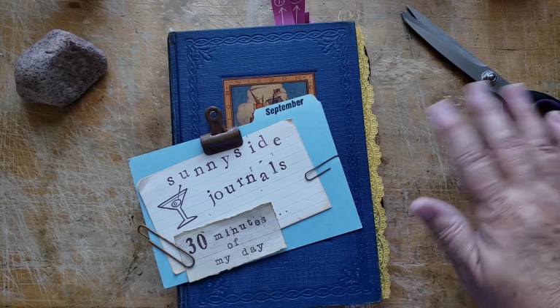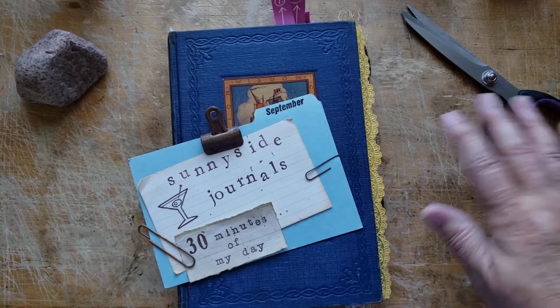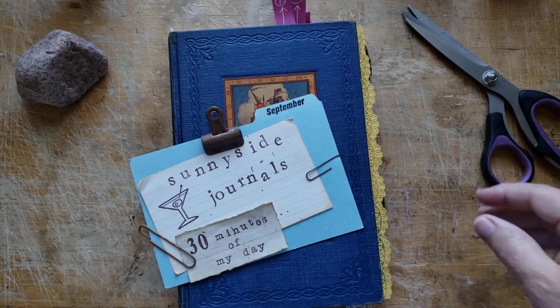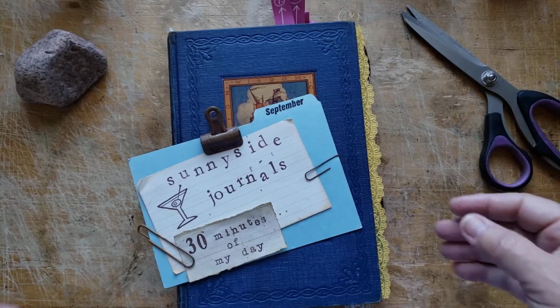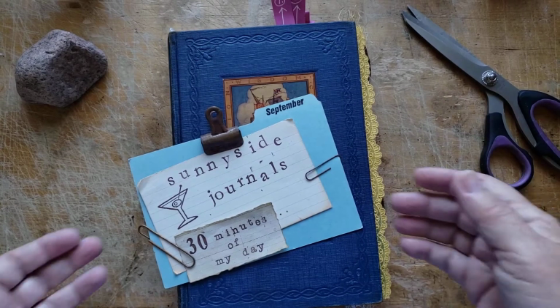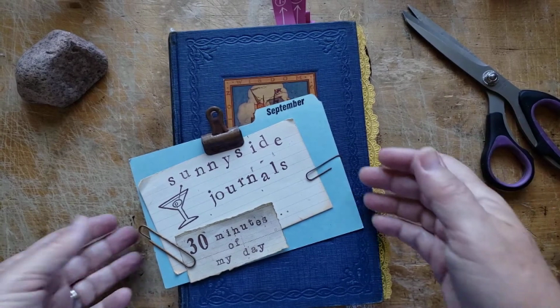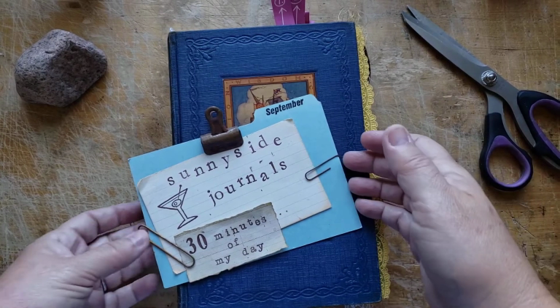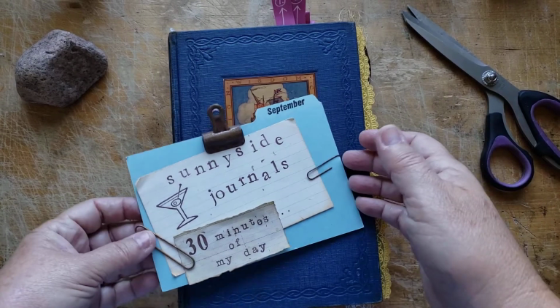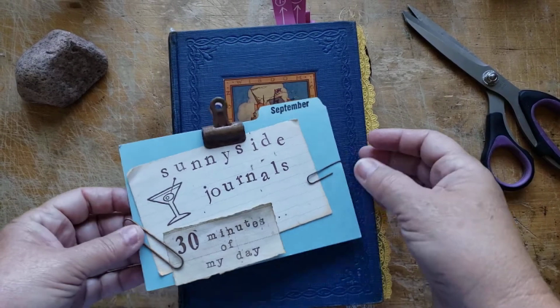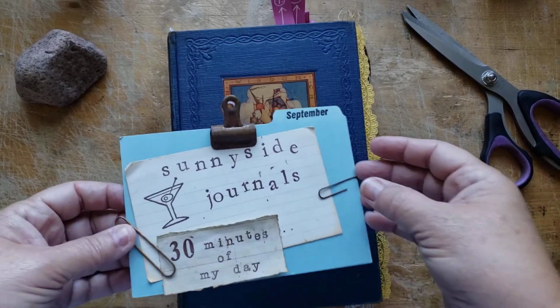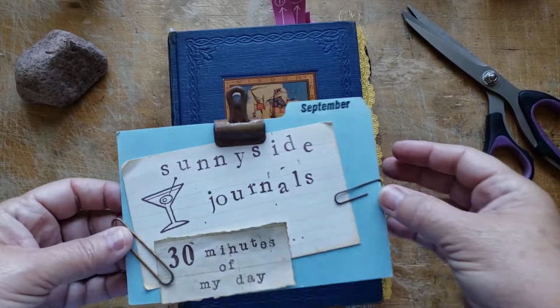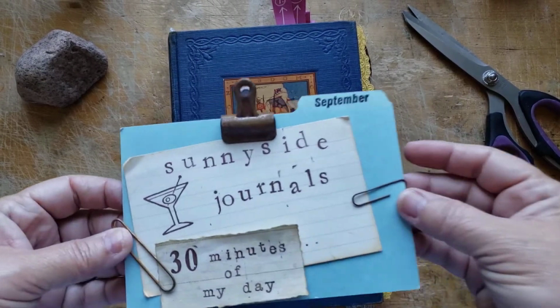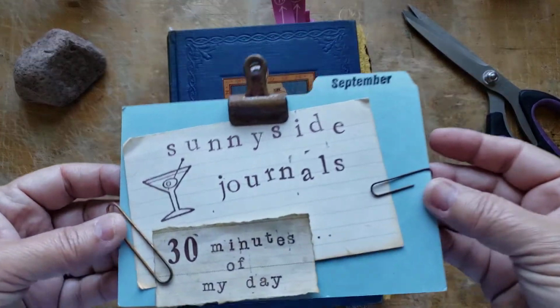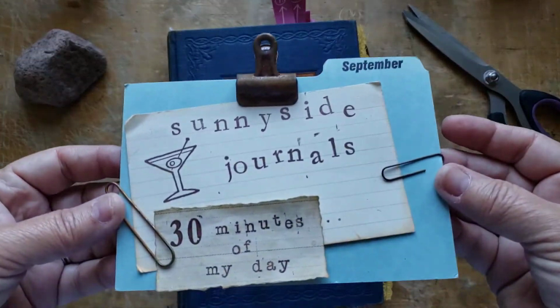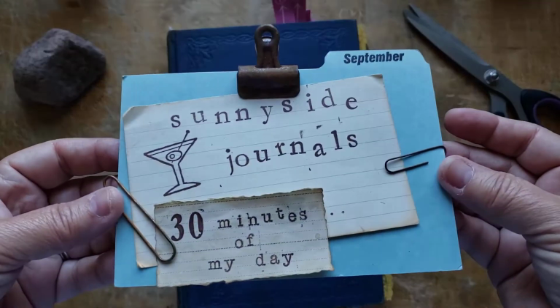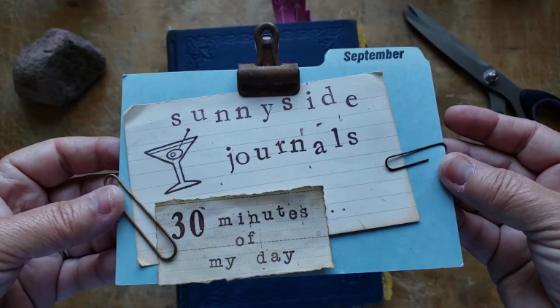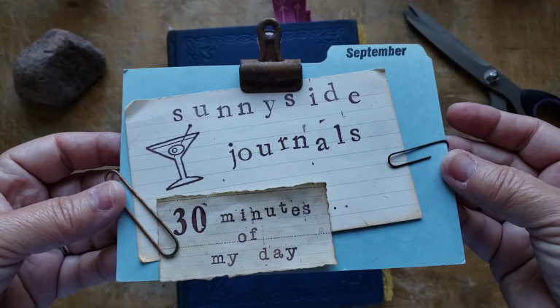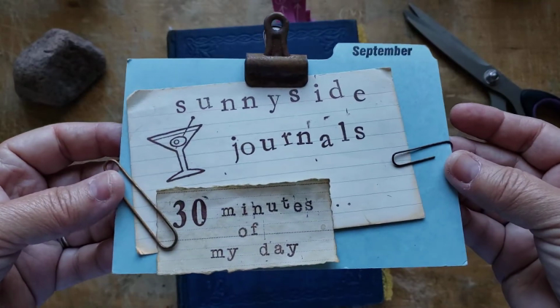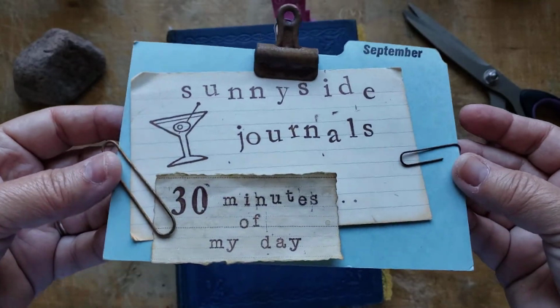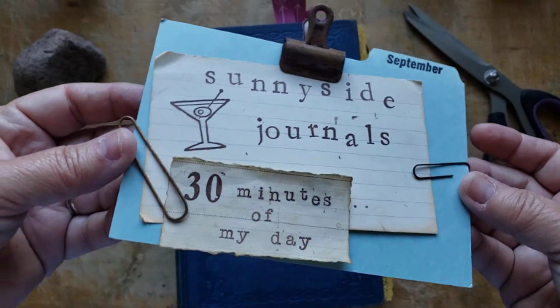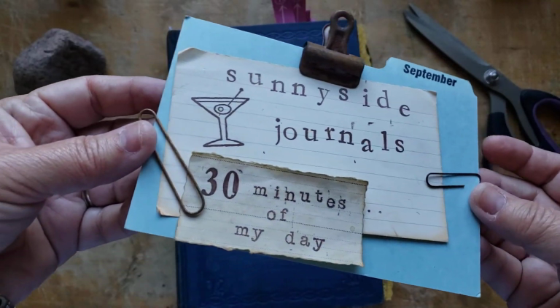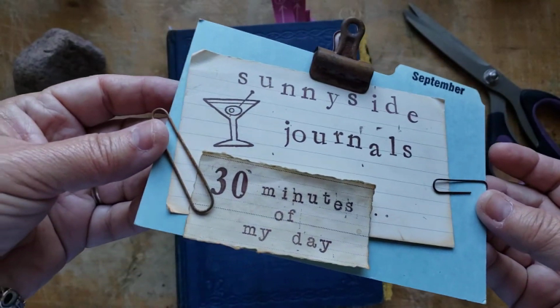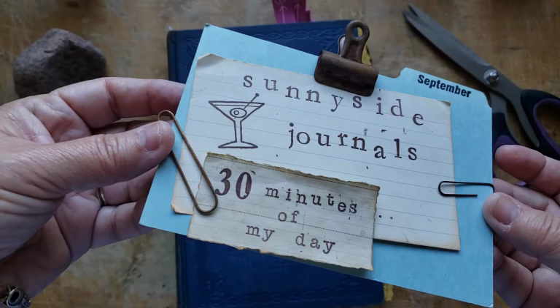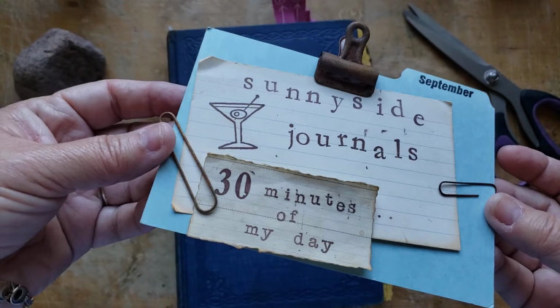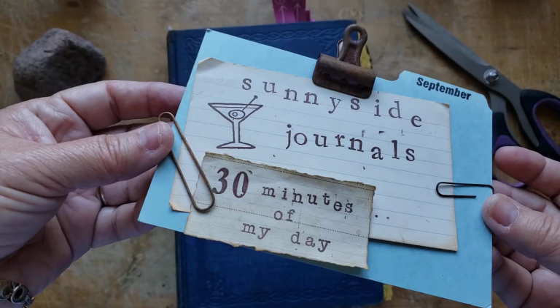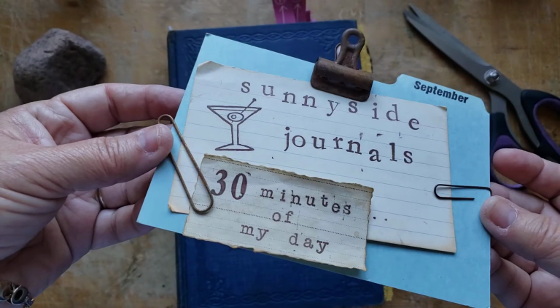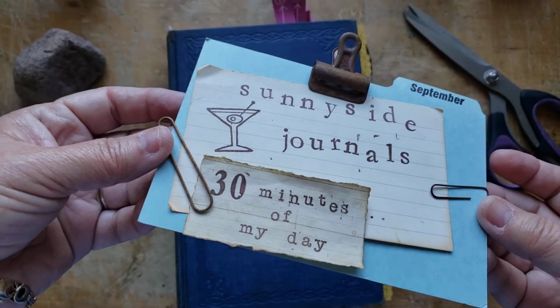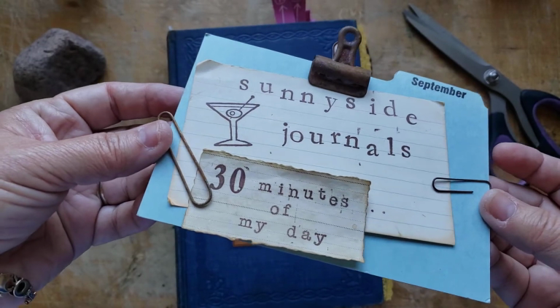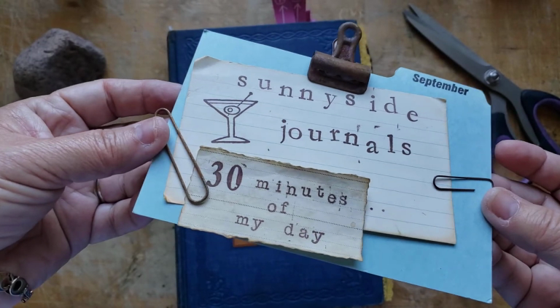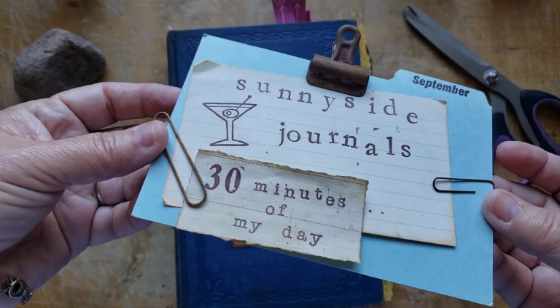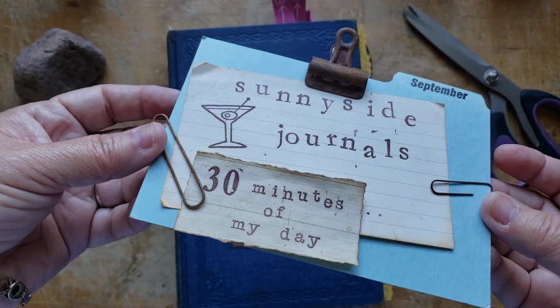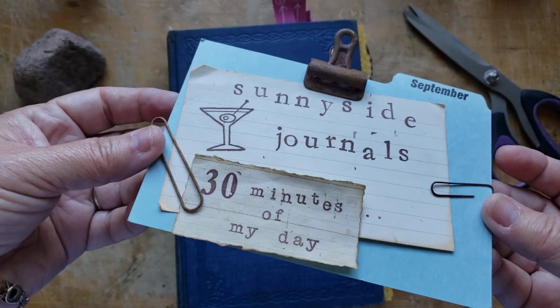Hi there. Good morning. Welcome to Sunnyside Journals. Welcome to 30 minutes of my day.